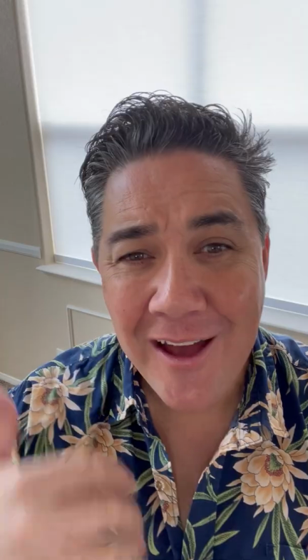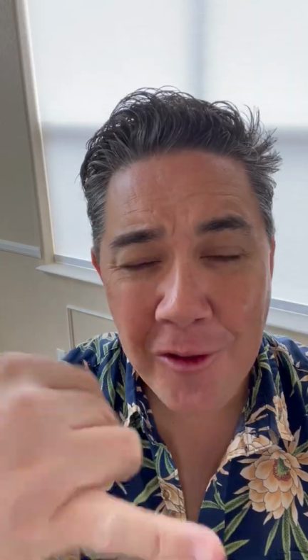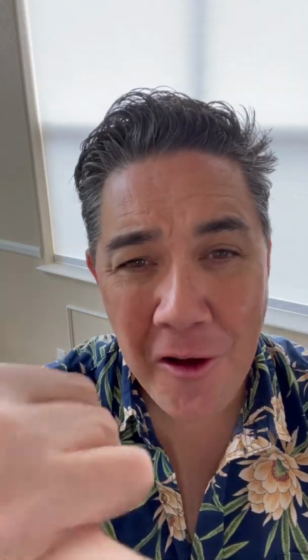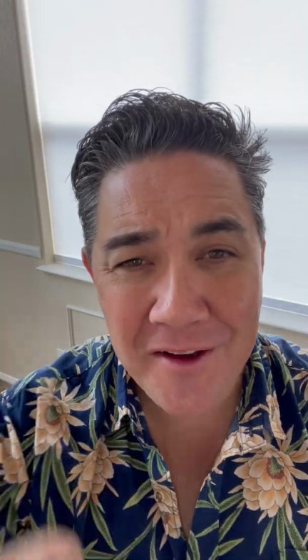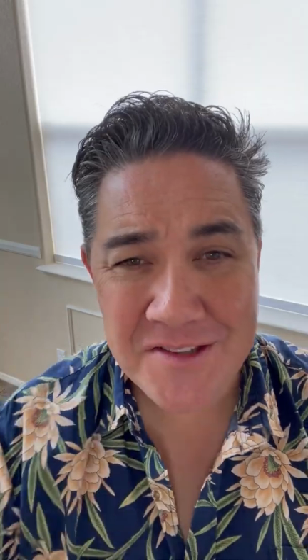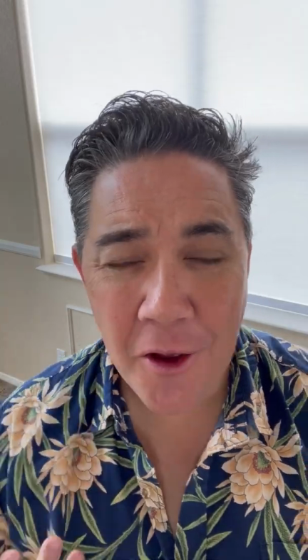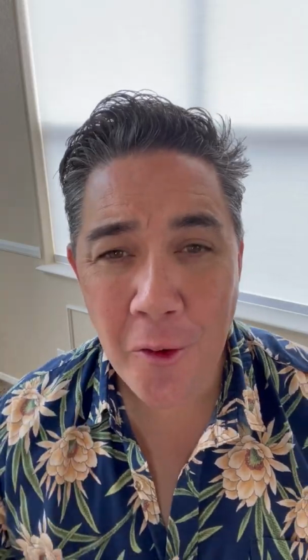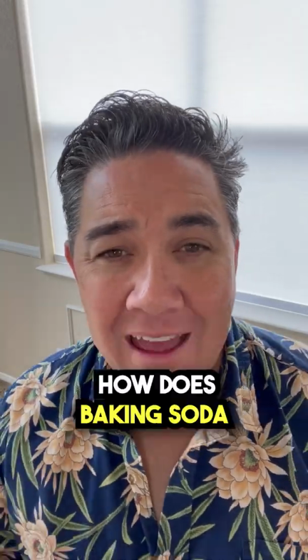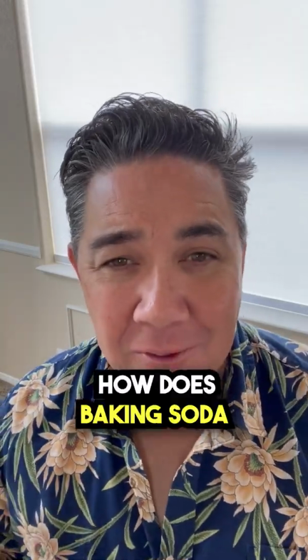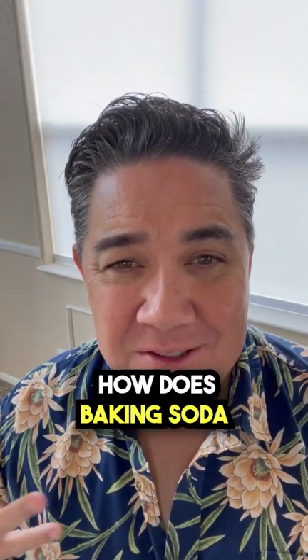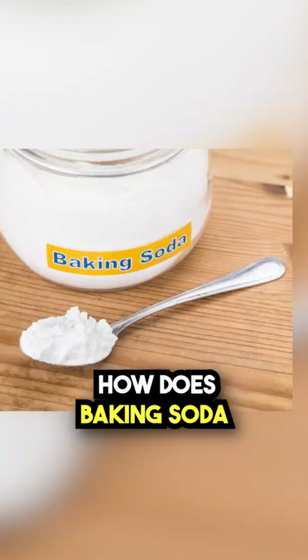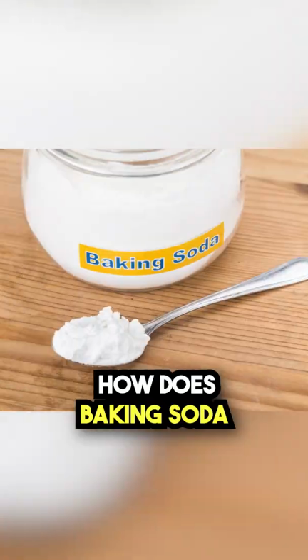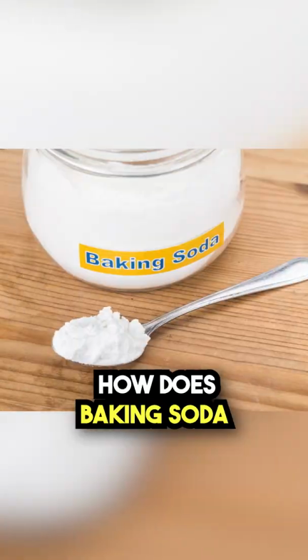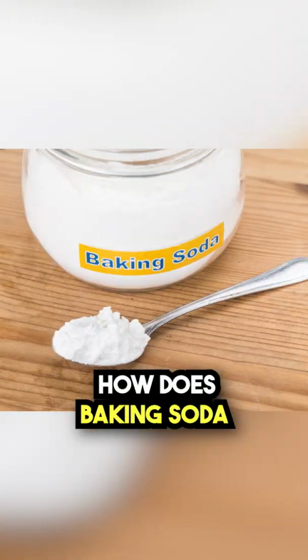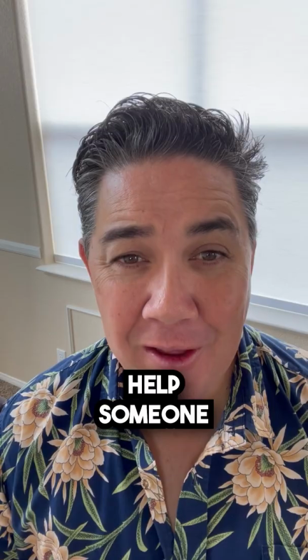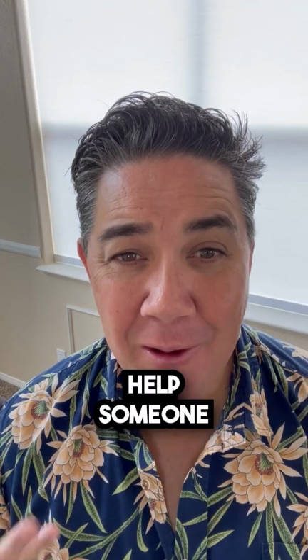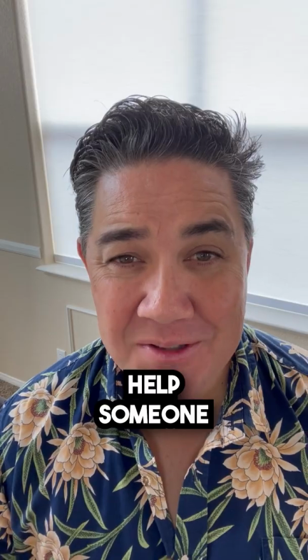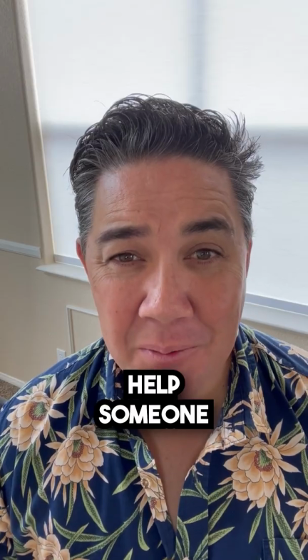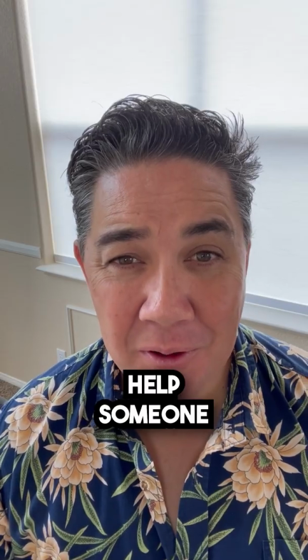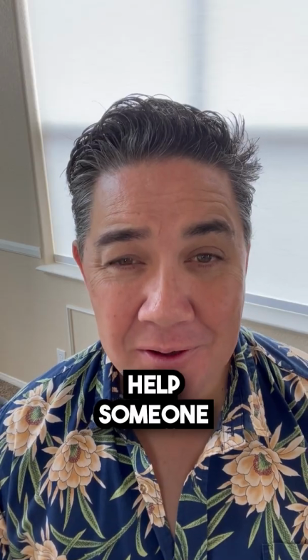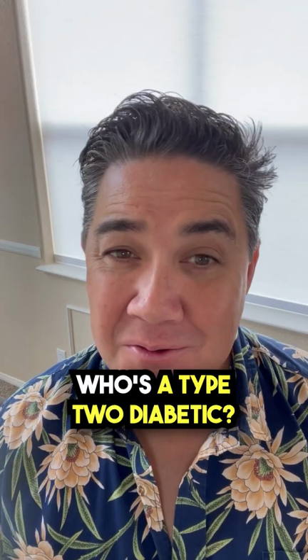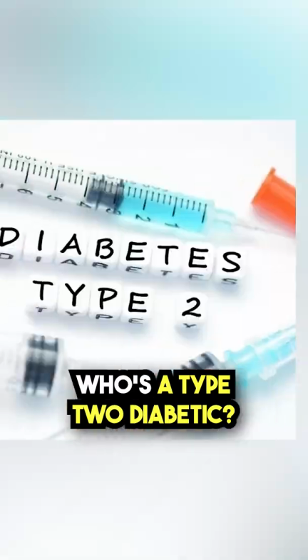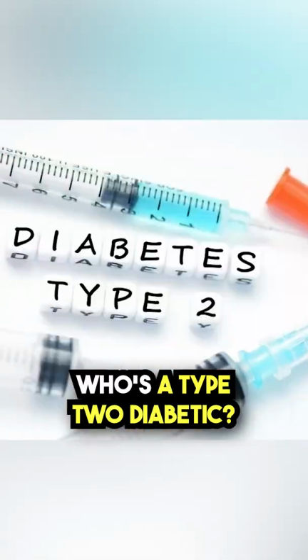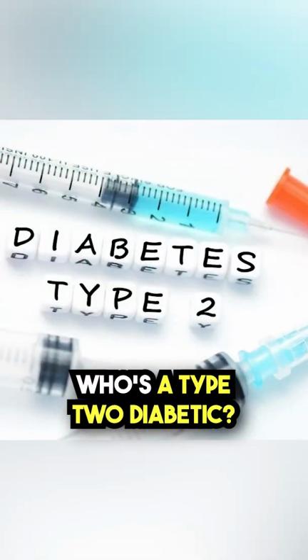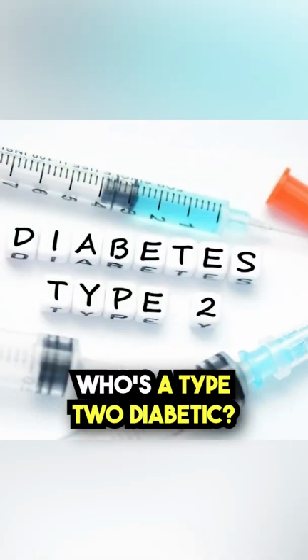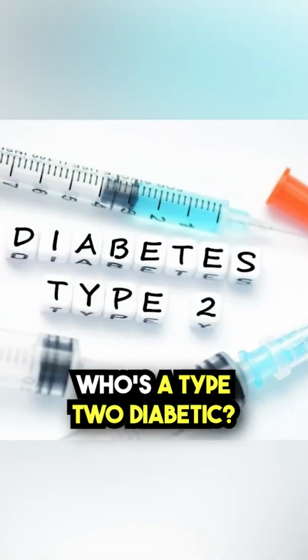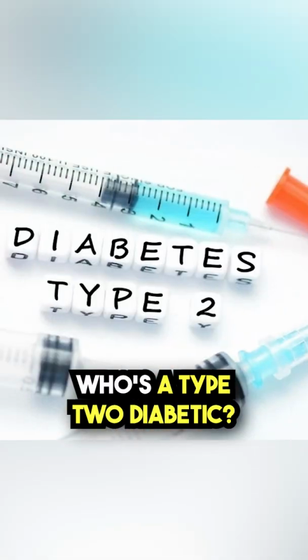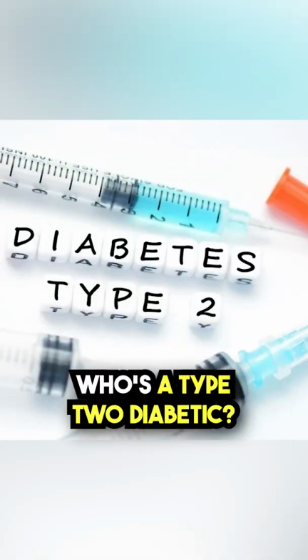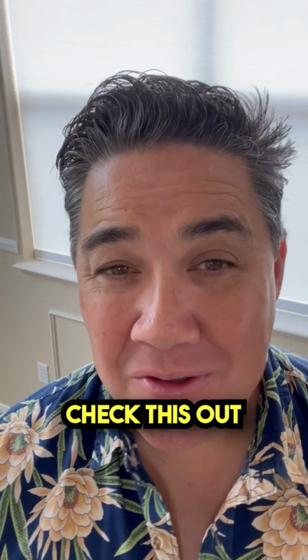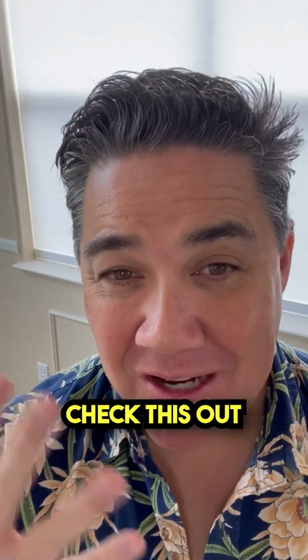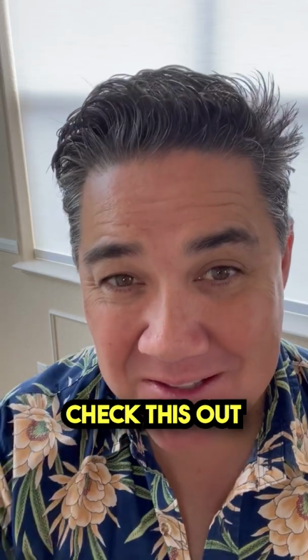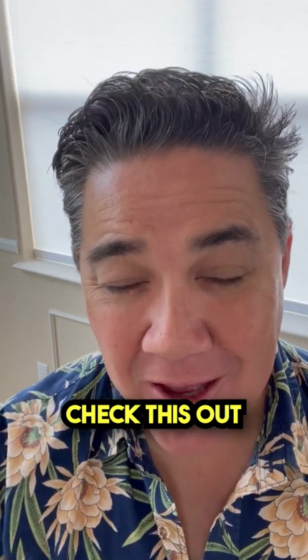Aloha! So, how does baking soda help someone who's a type 2 diabetic? Well, check this out.